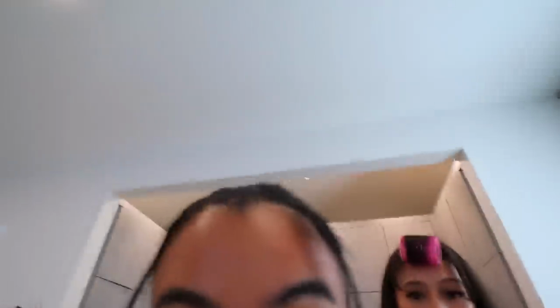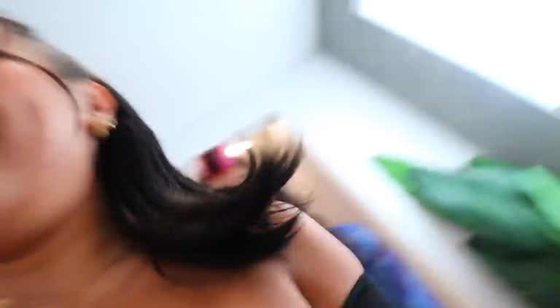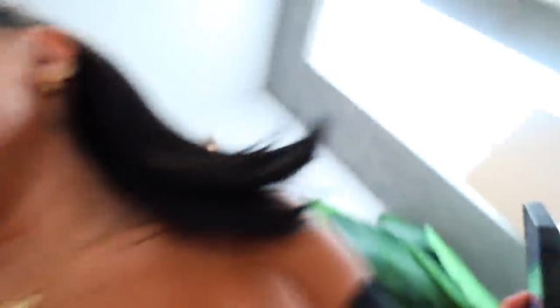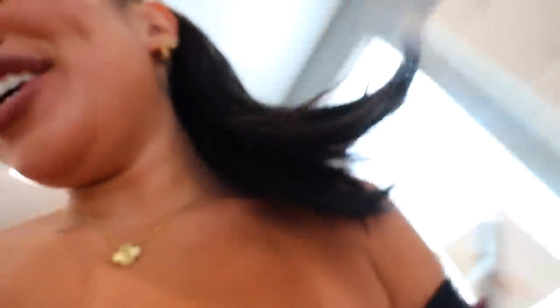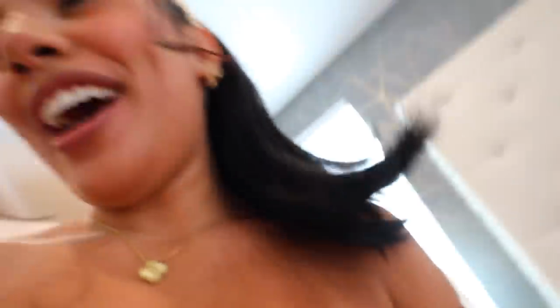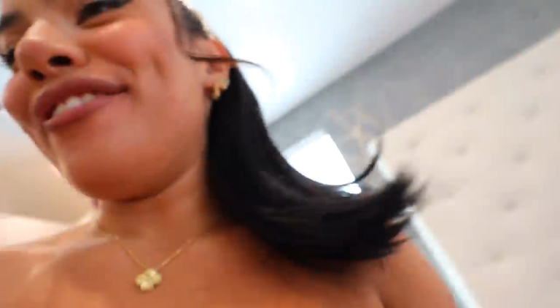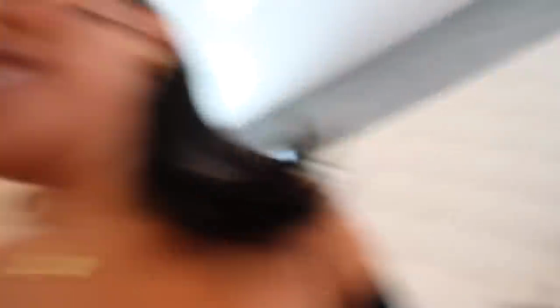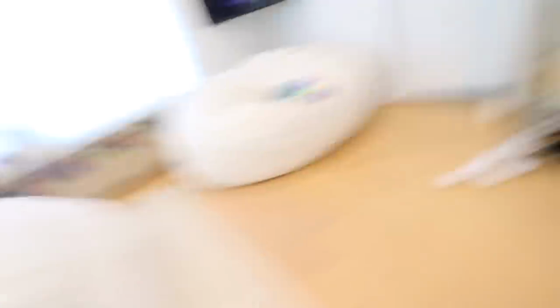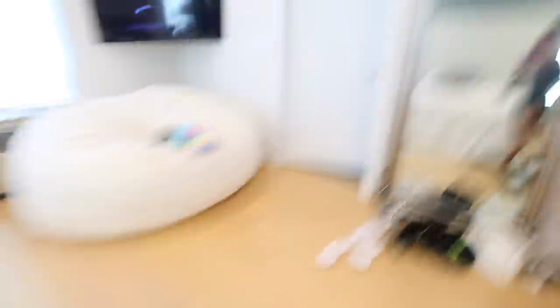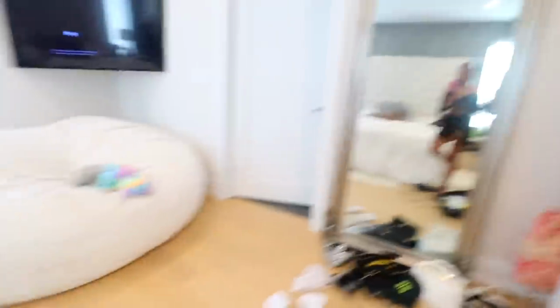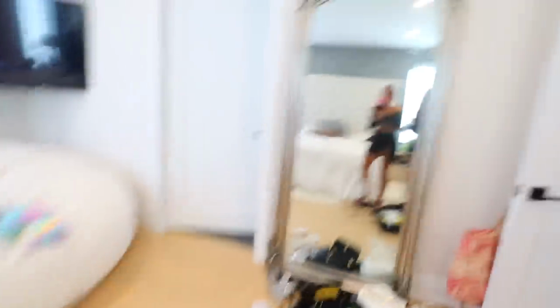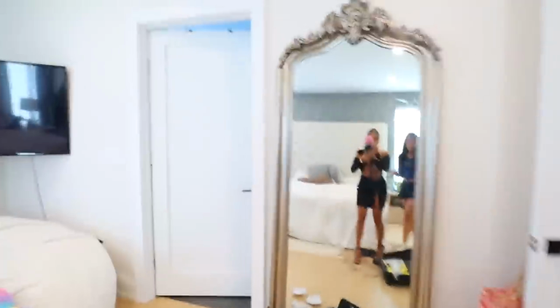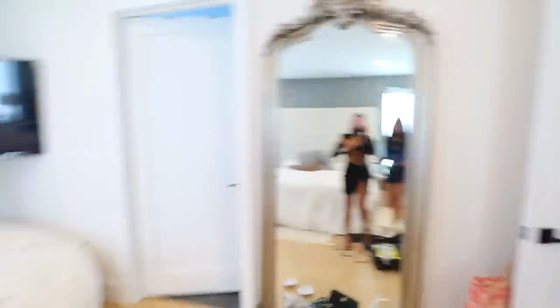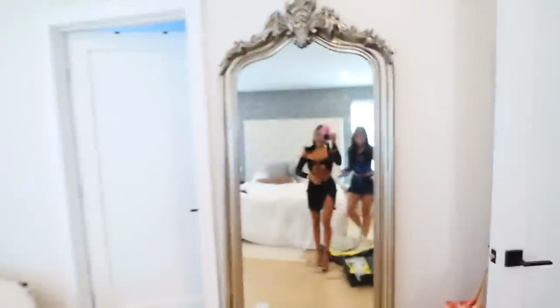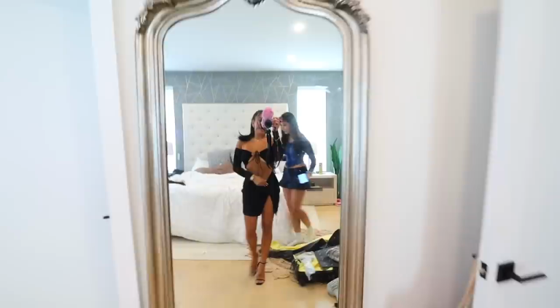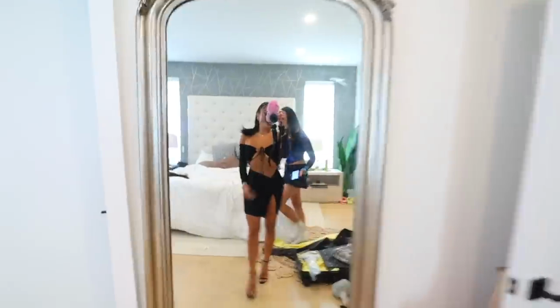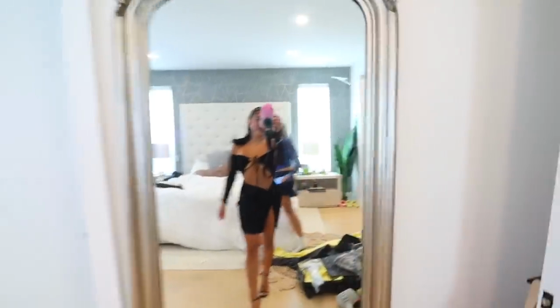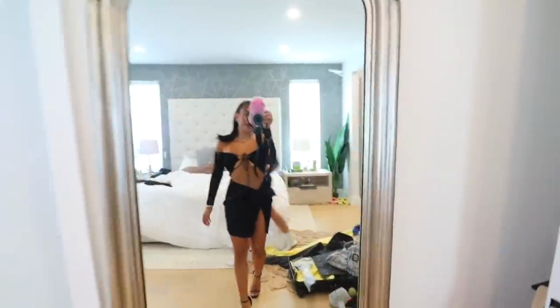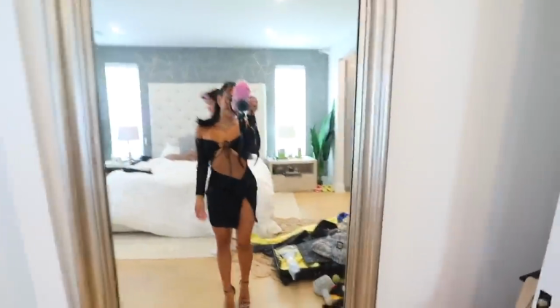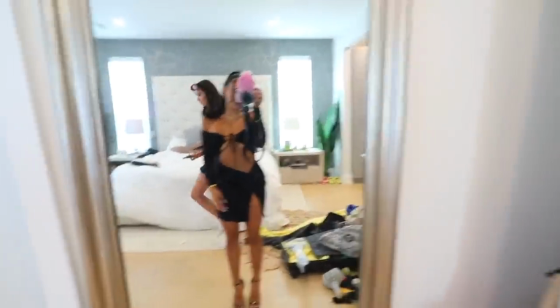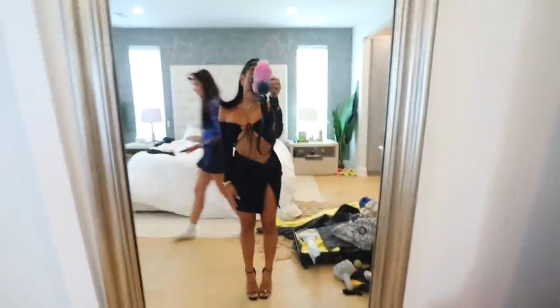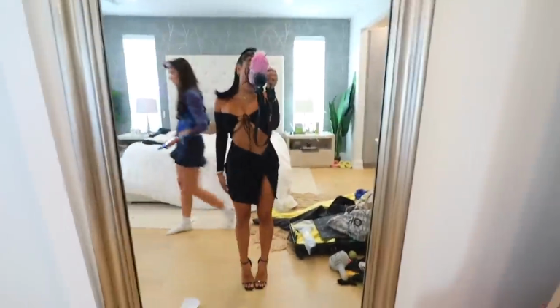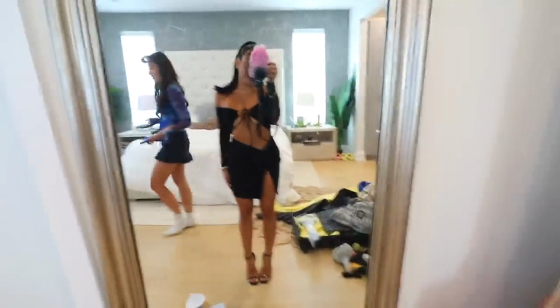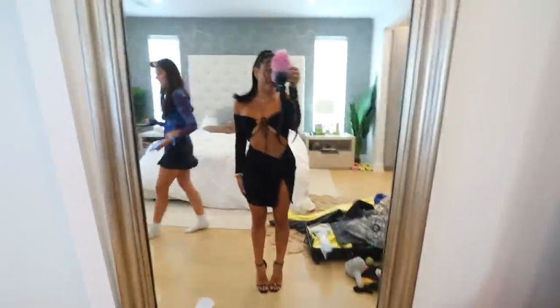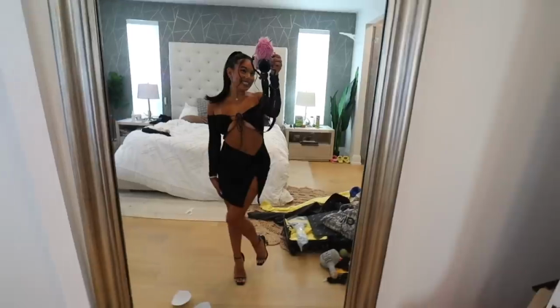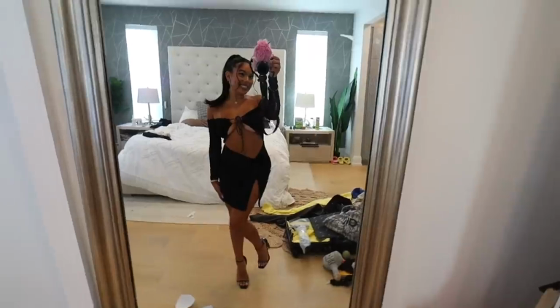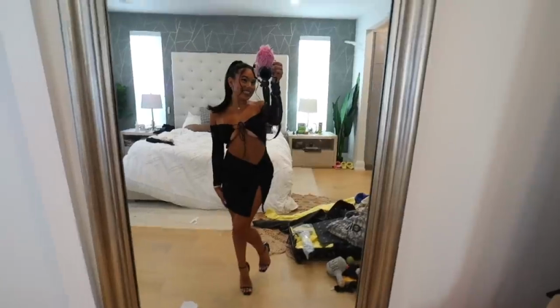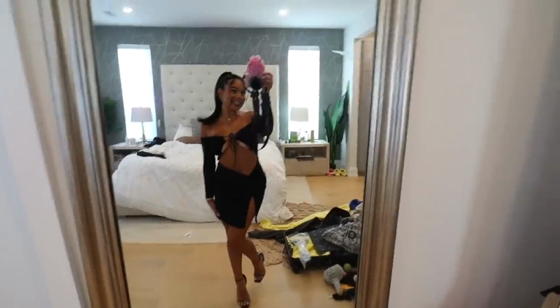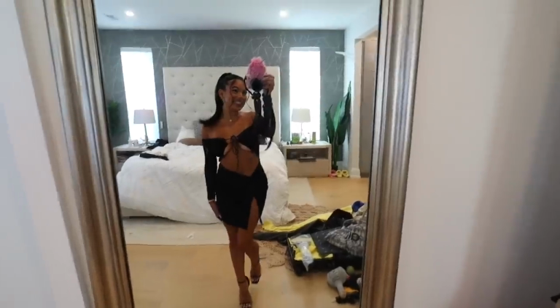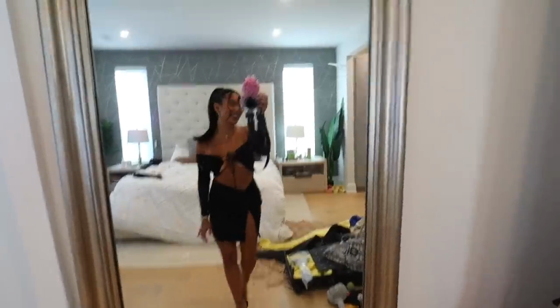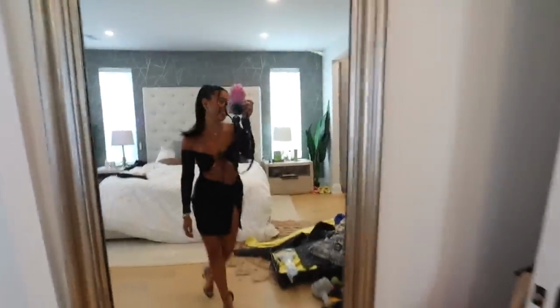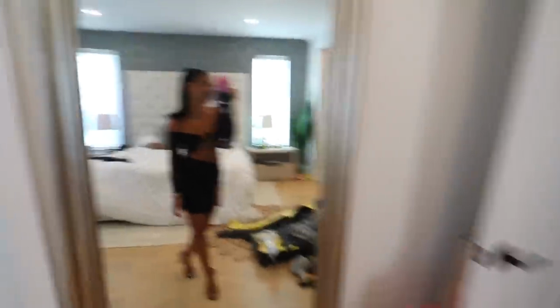This is my outfit - sorry my room is messy. I don't know what parts to wear.